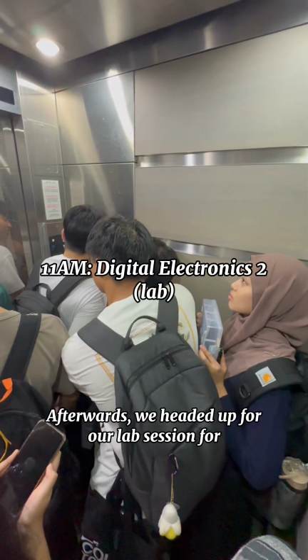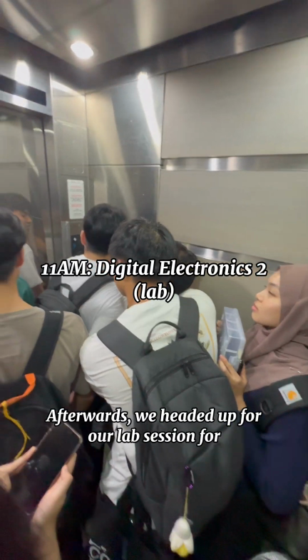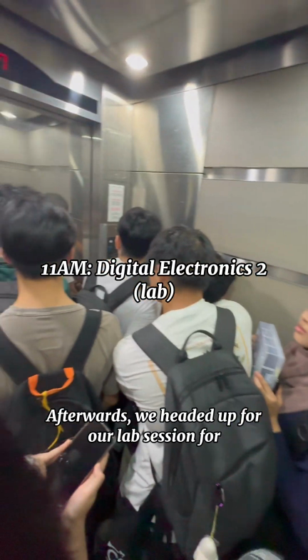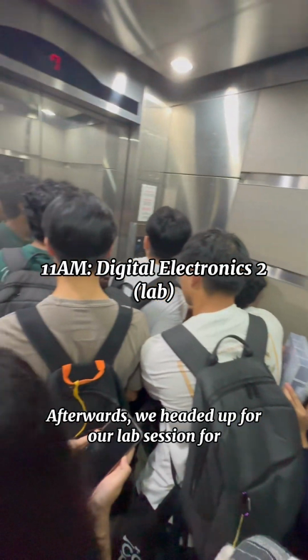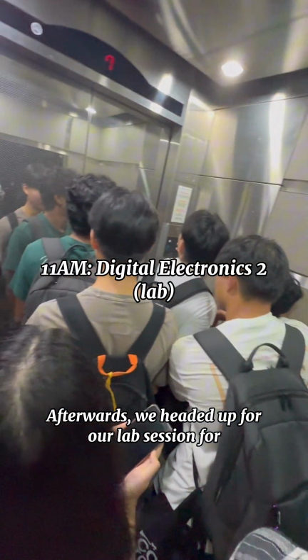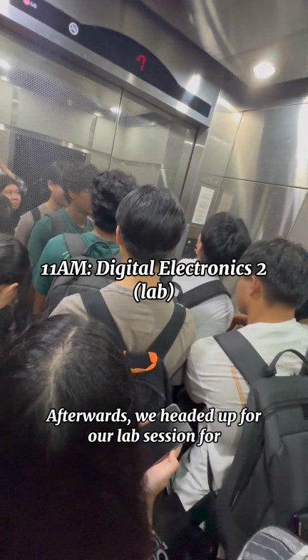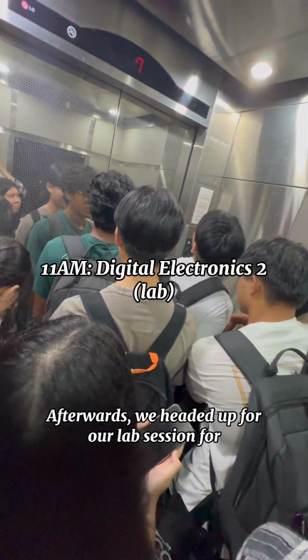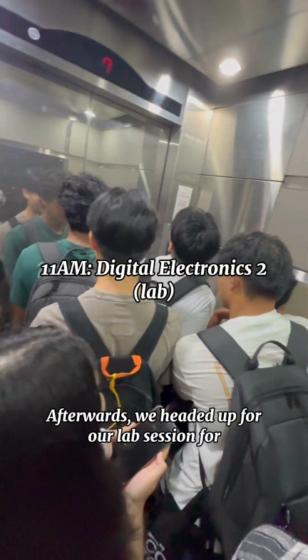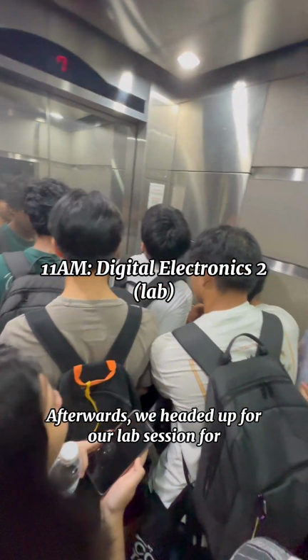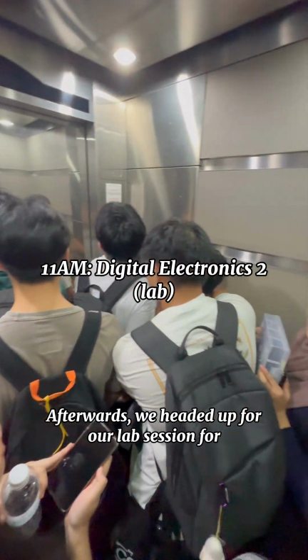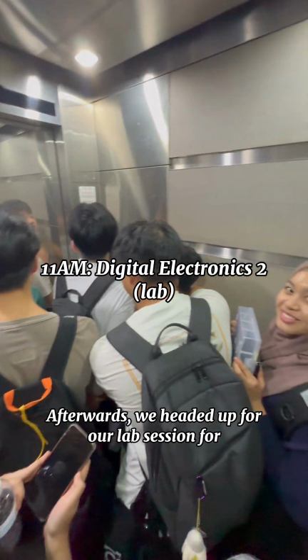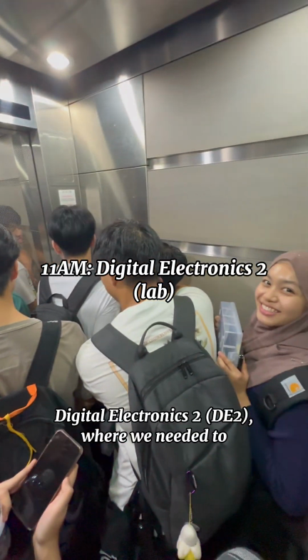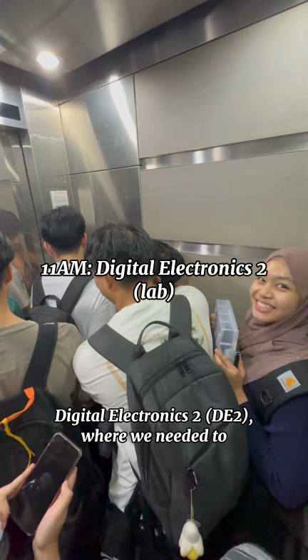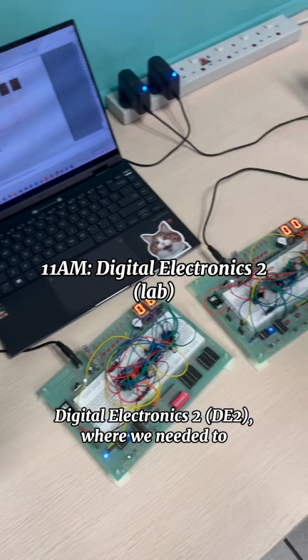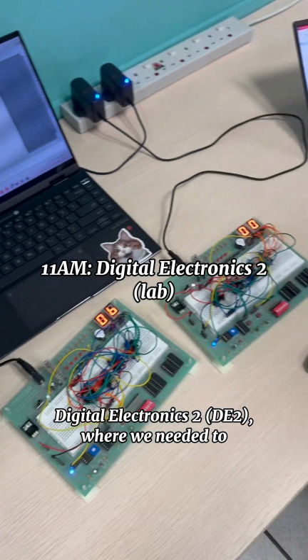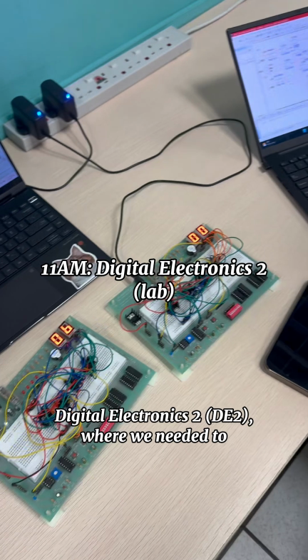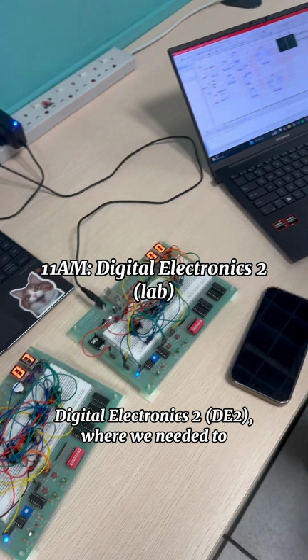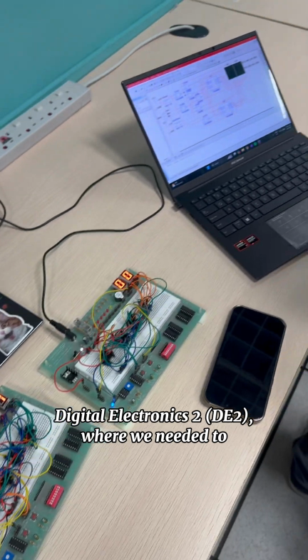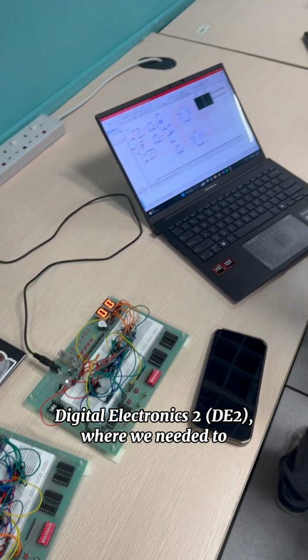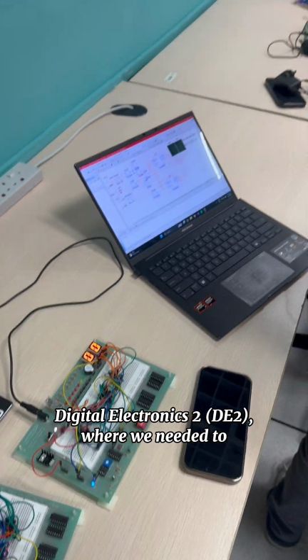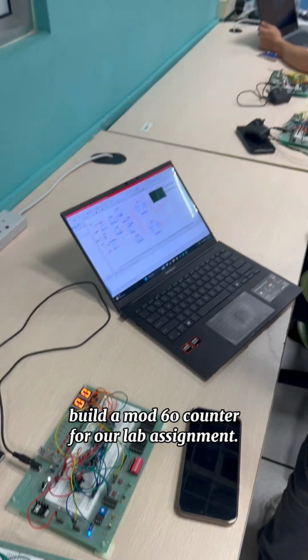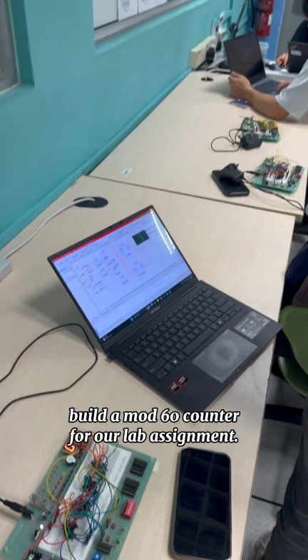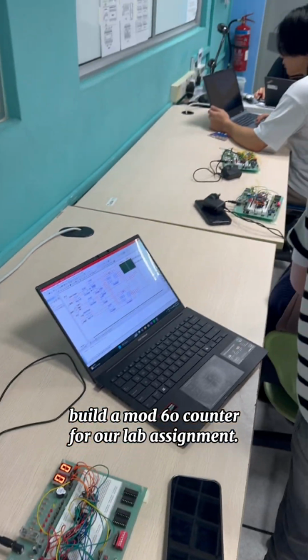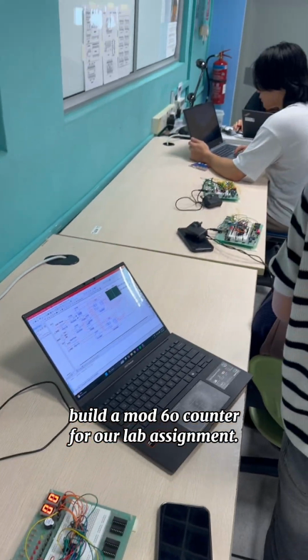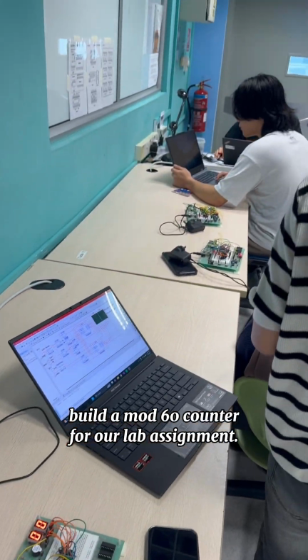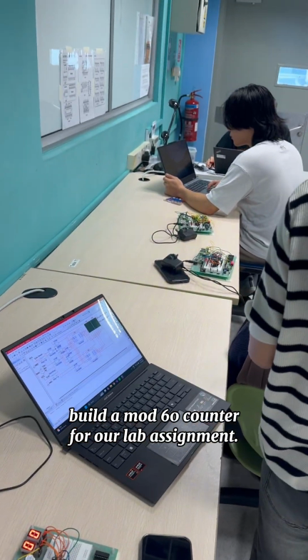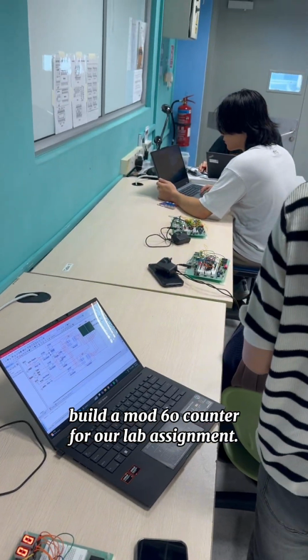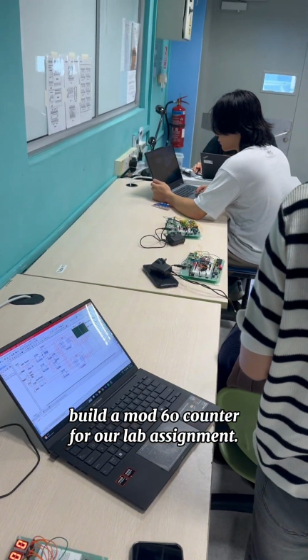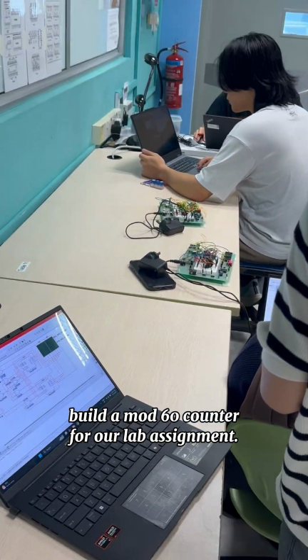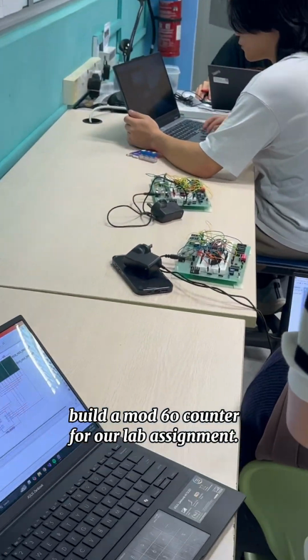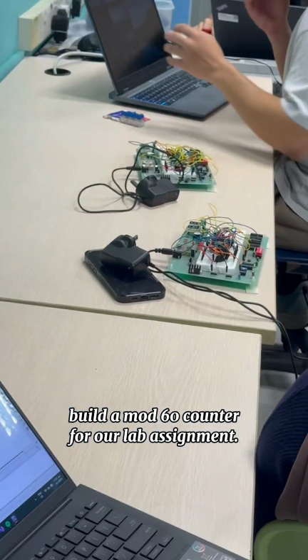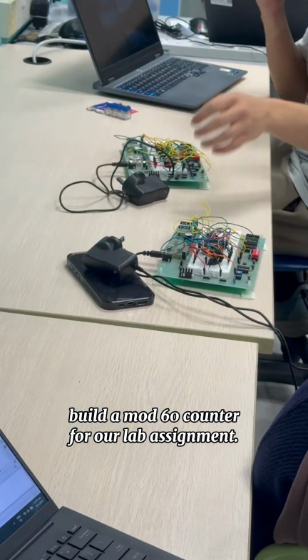Afterwards, we headed up for our lab session for Digital Electronics 2, where we needed to build a Mod 60 counter for our lab assignment.